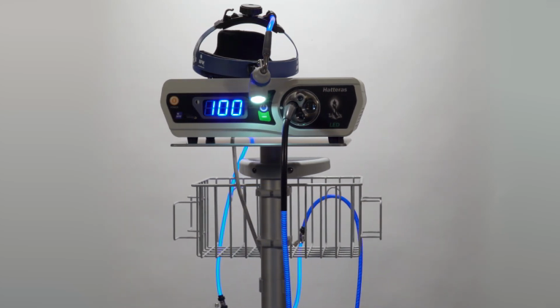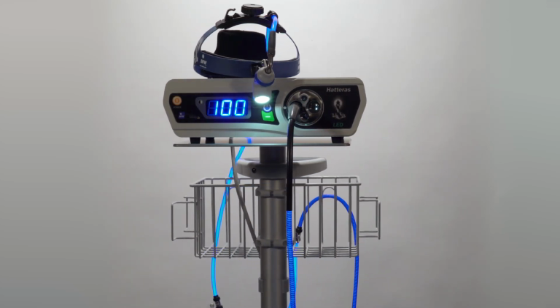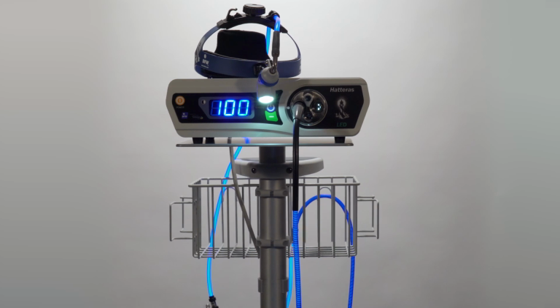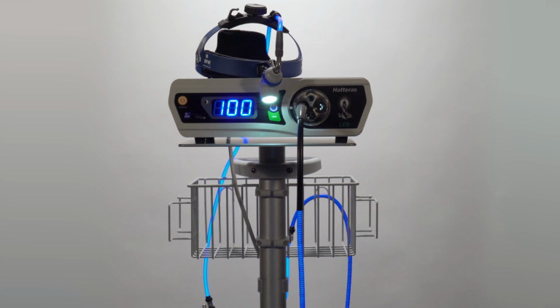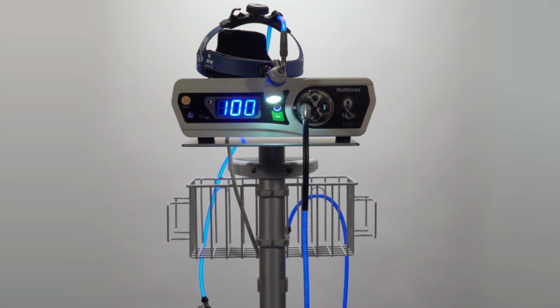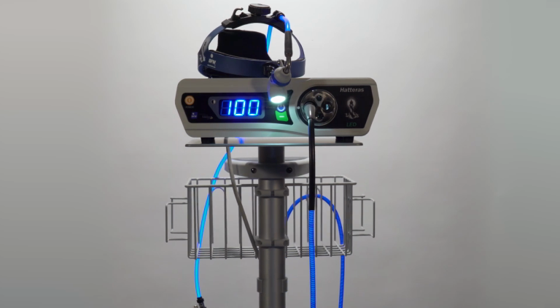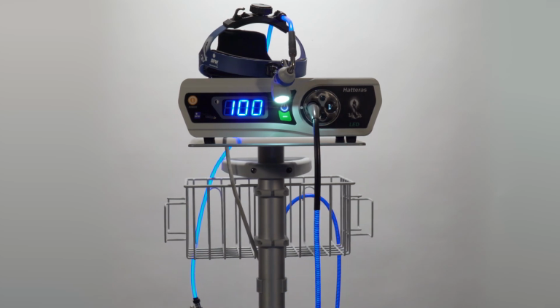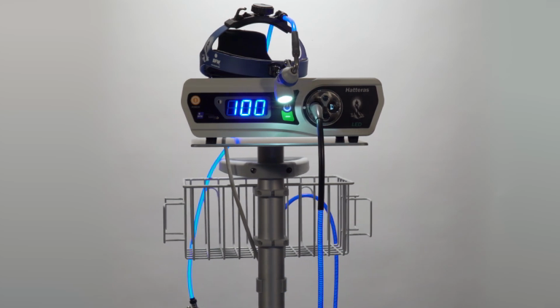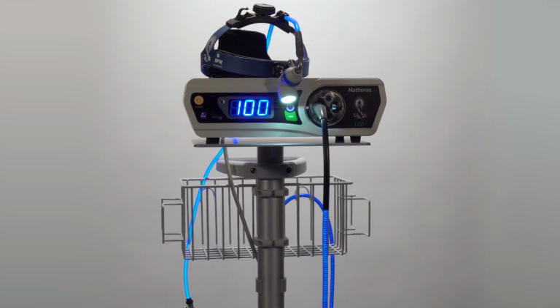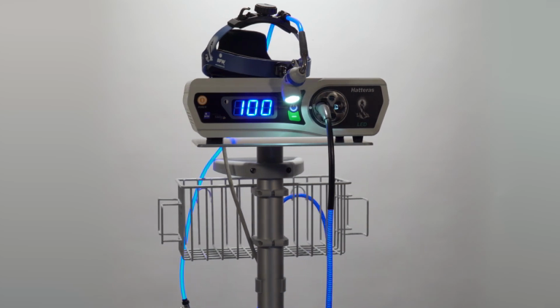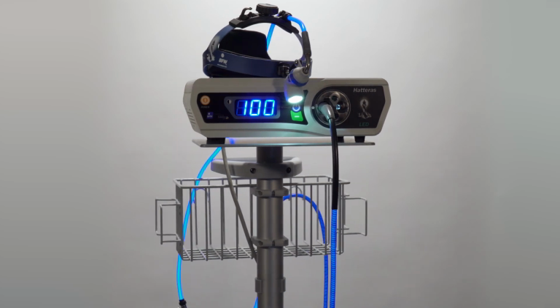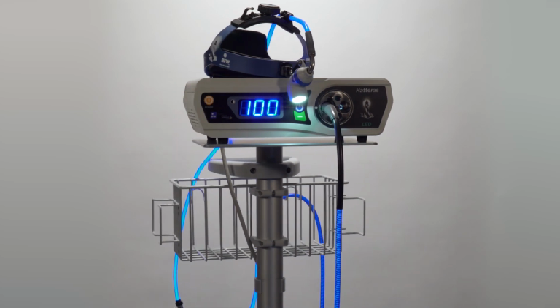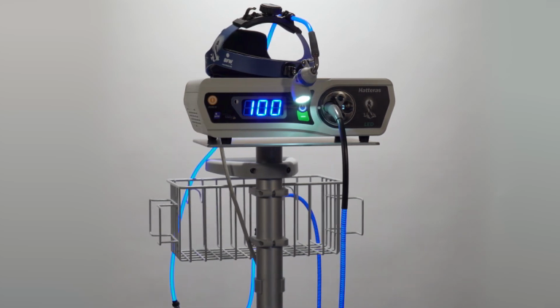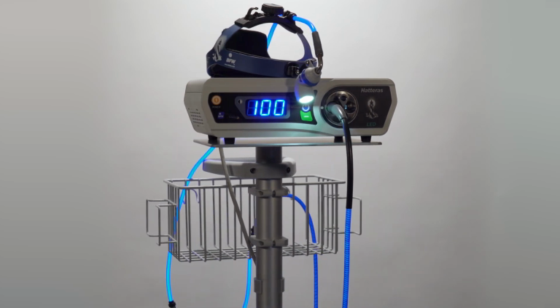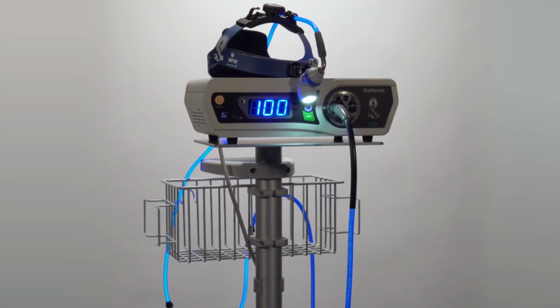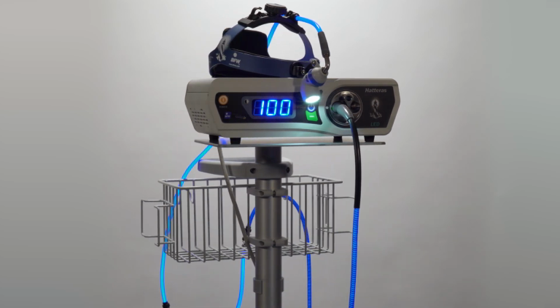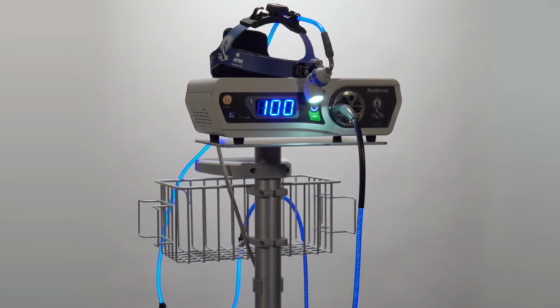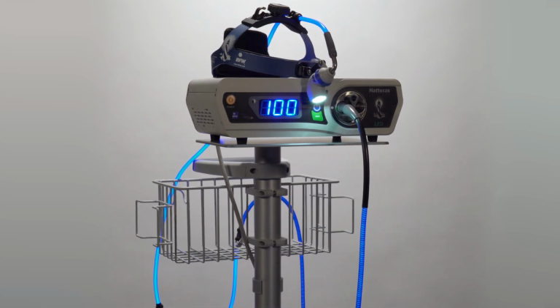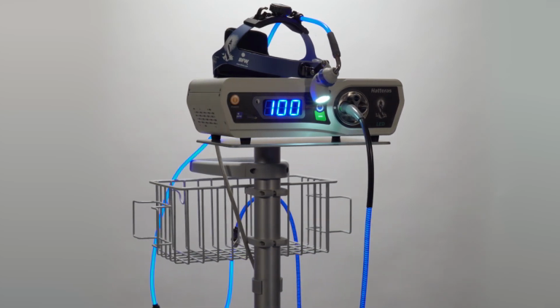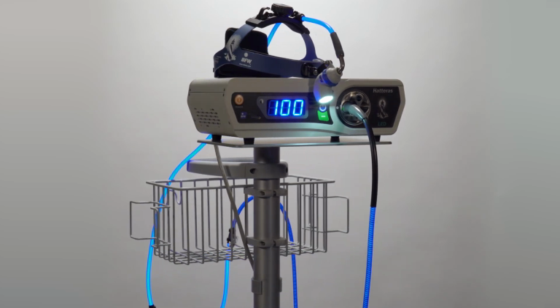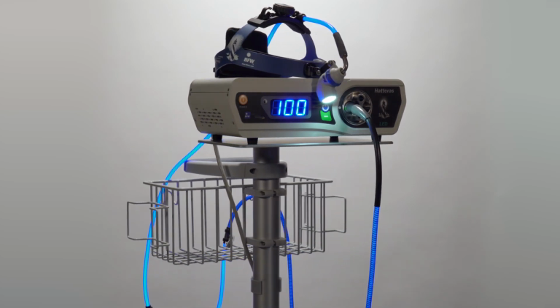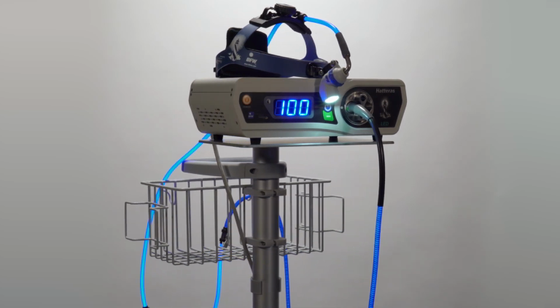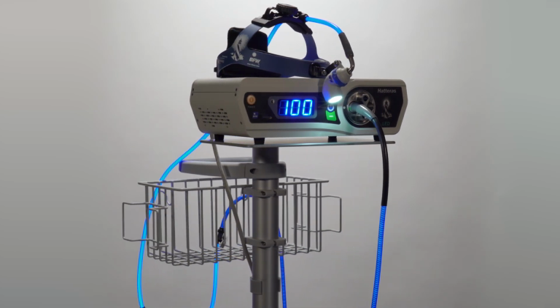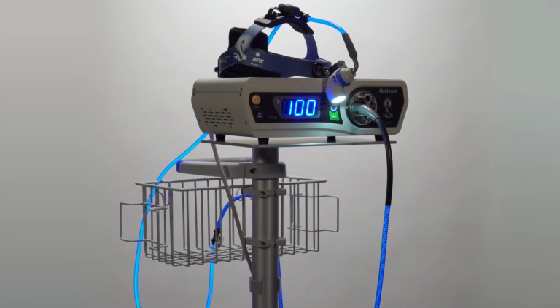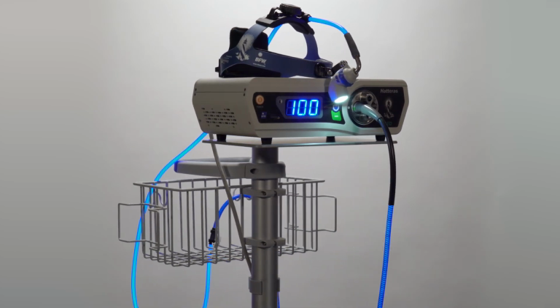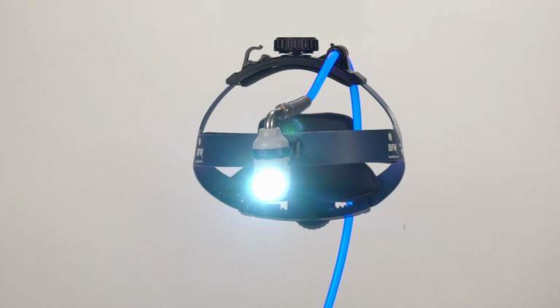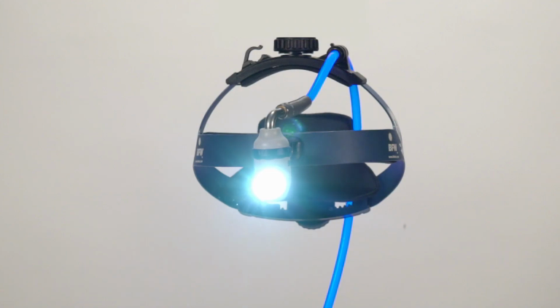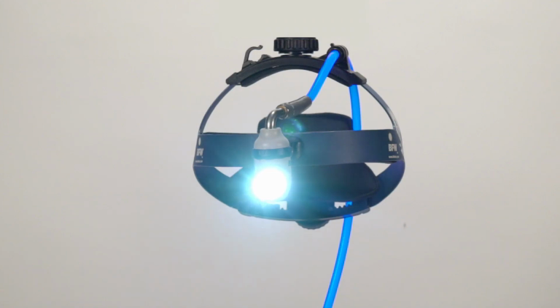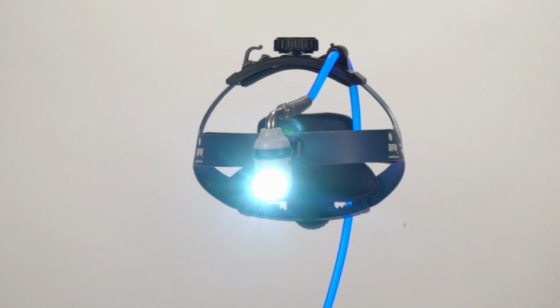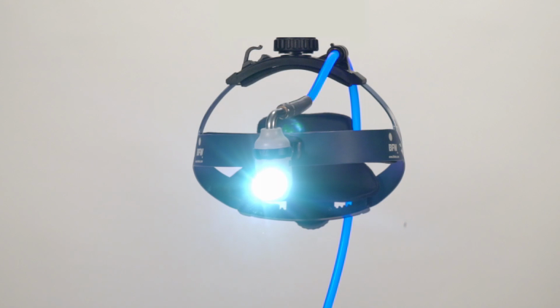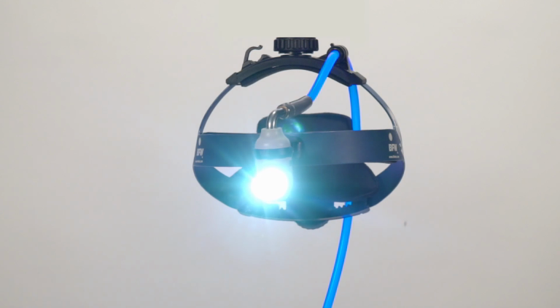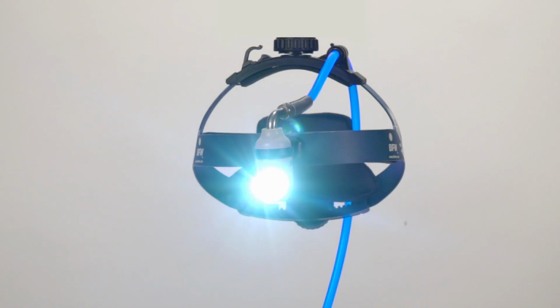The sturdy mobile stand completes the system with its 5-caster base, storage basket, handle, and storage hooks.